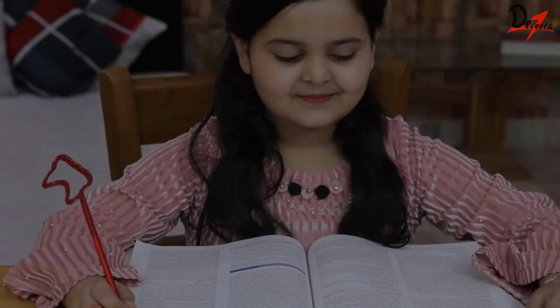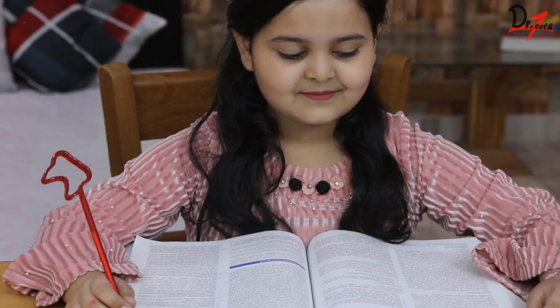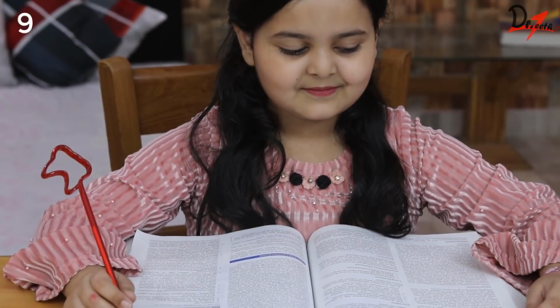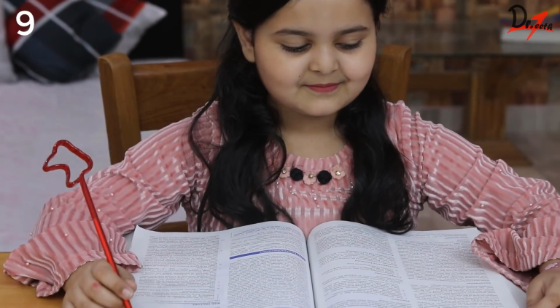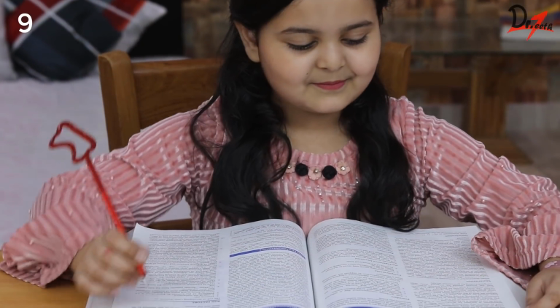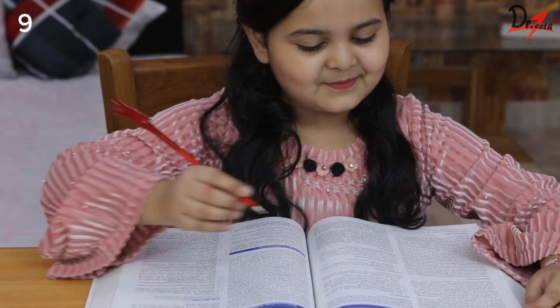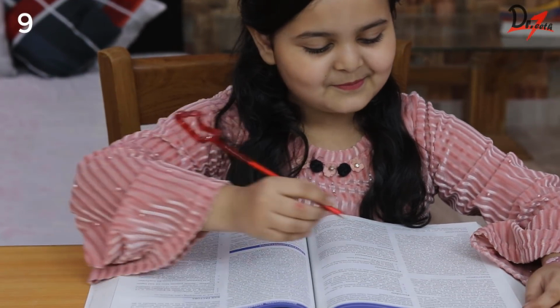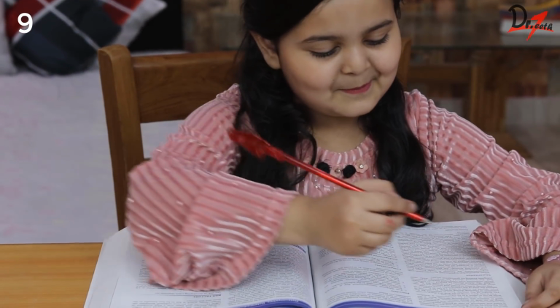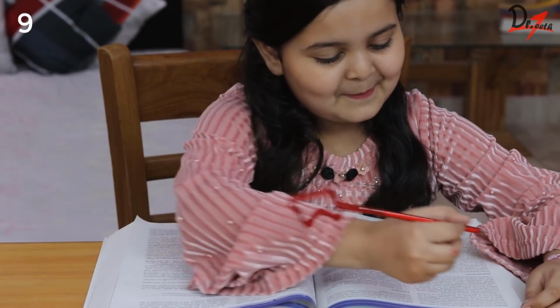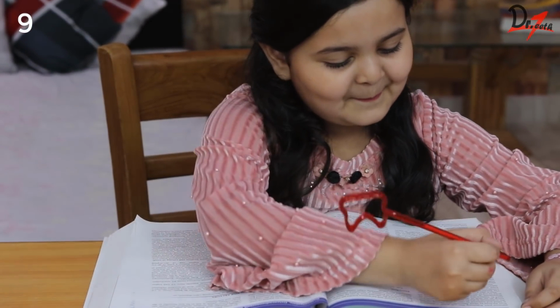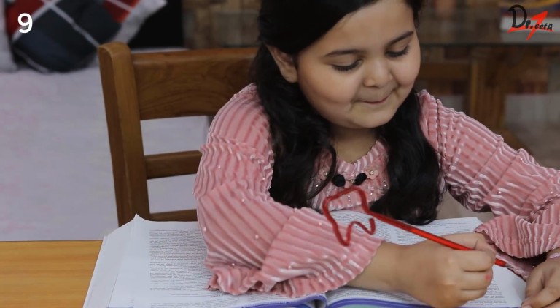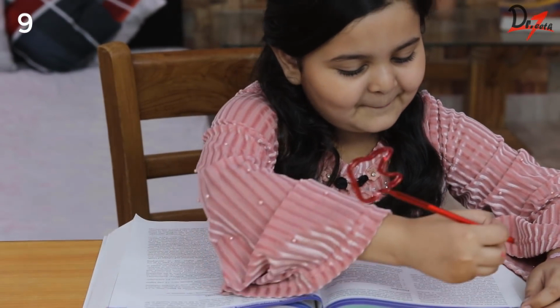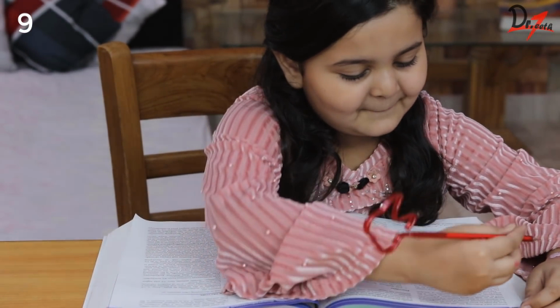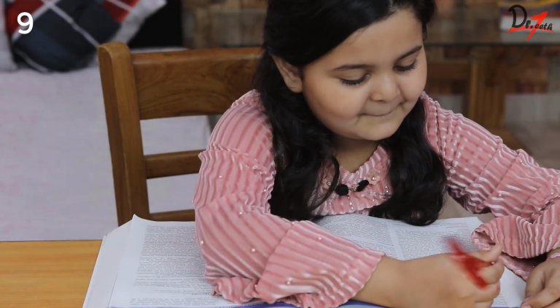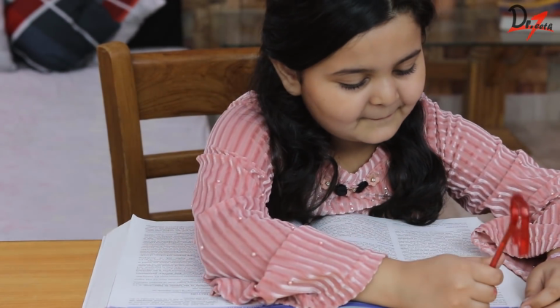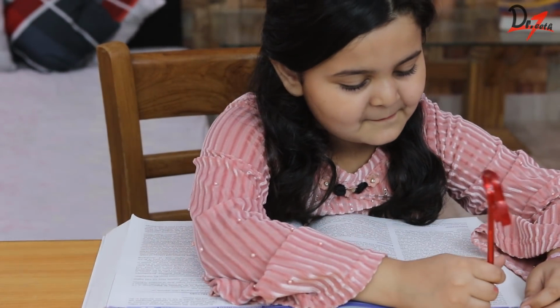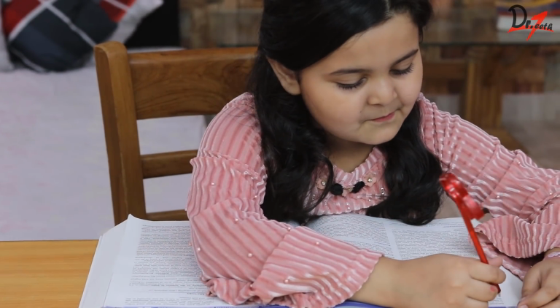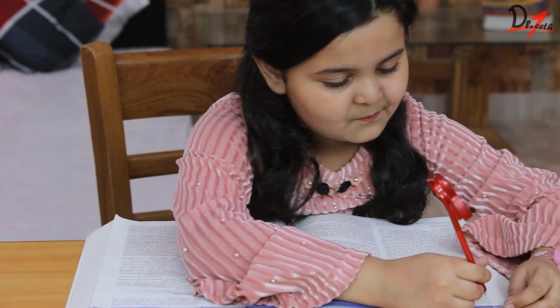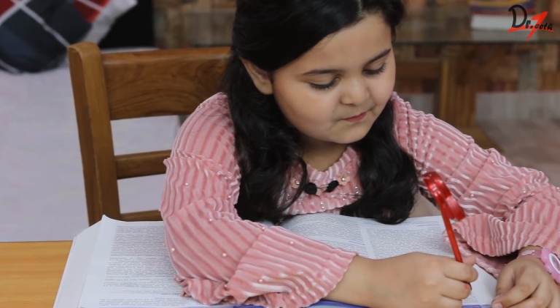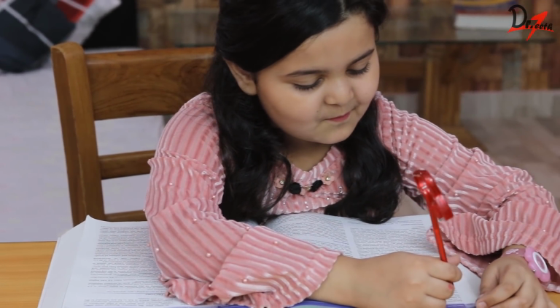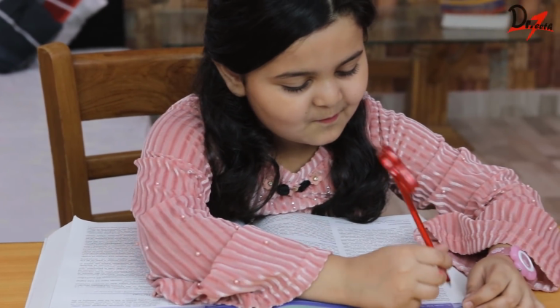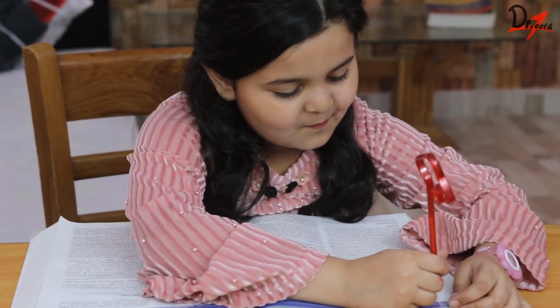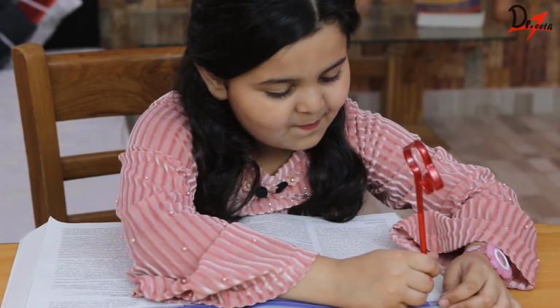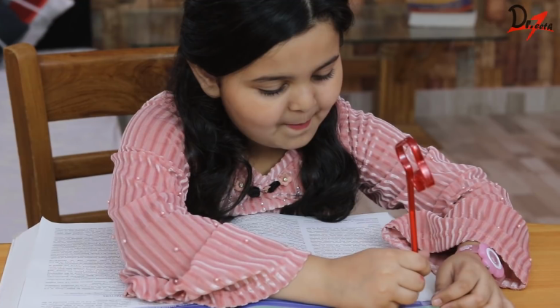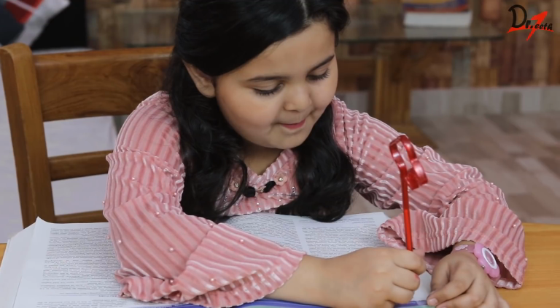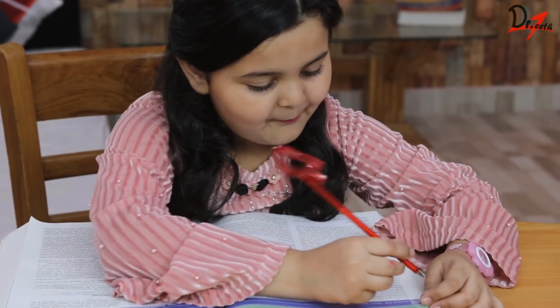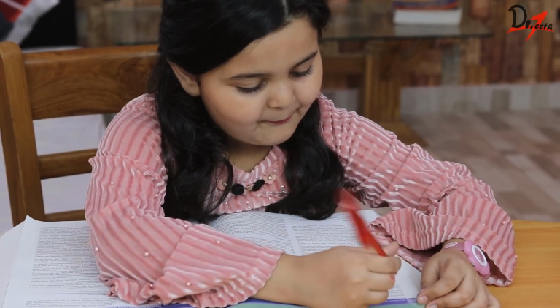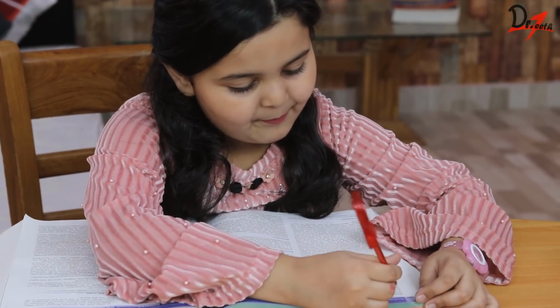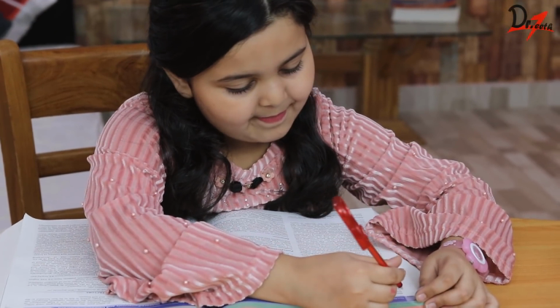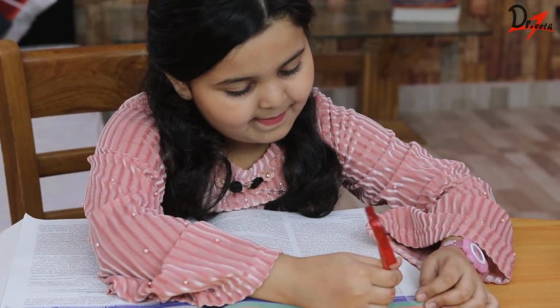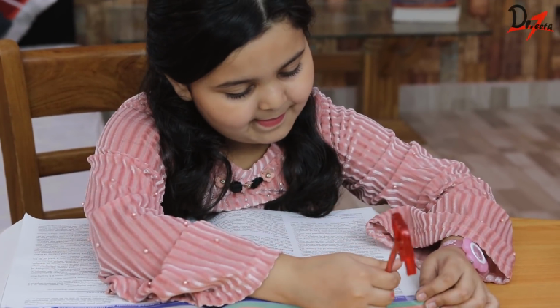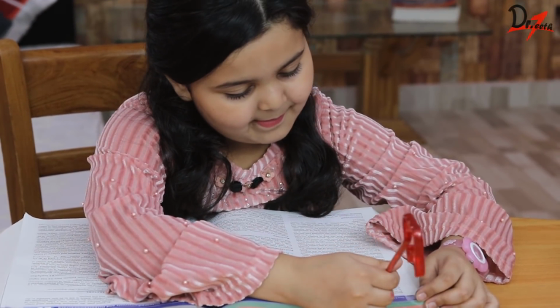Tip number nine: revise. Revision is very important, so assign at least one hour per day for revision.